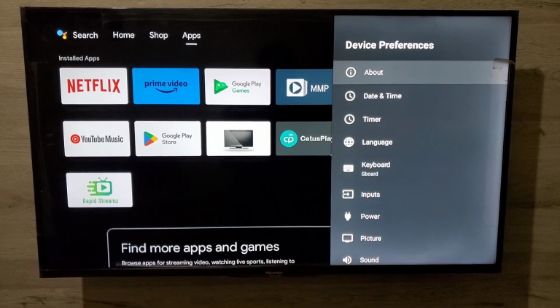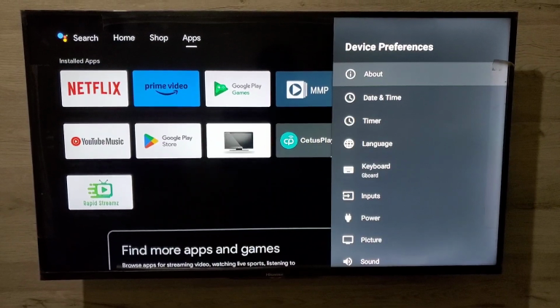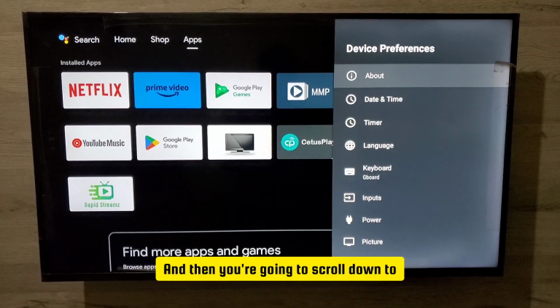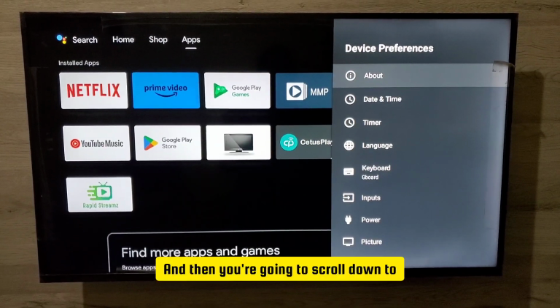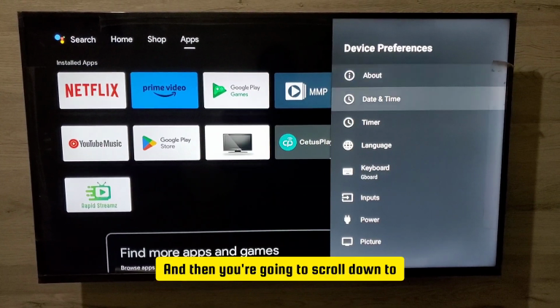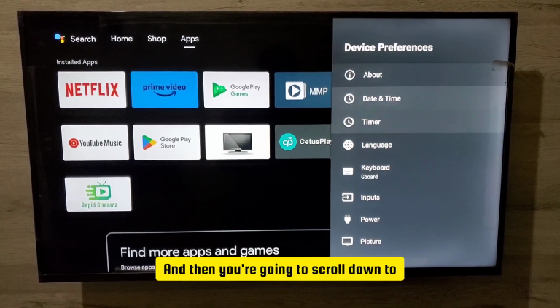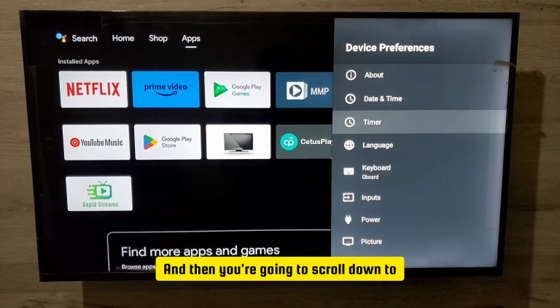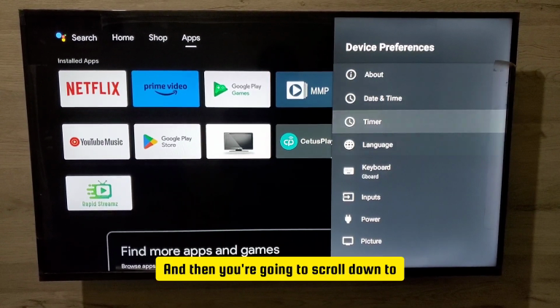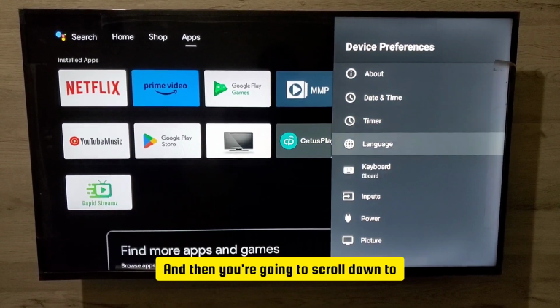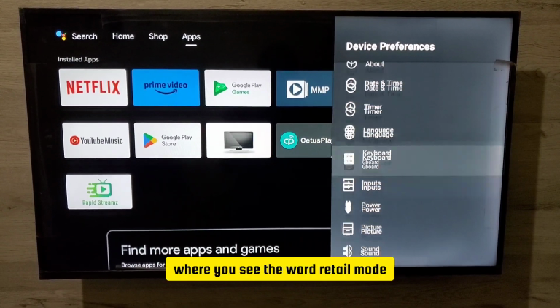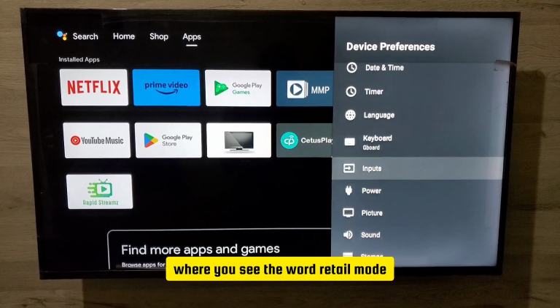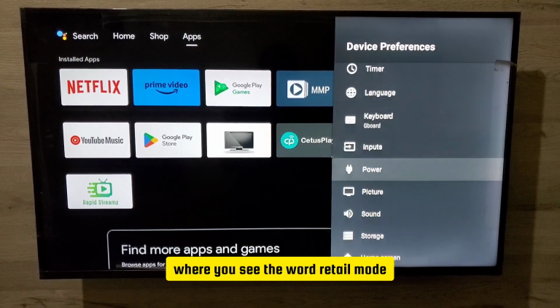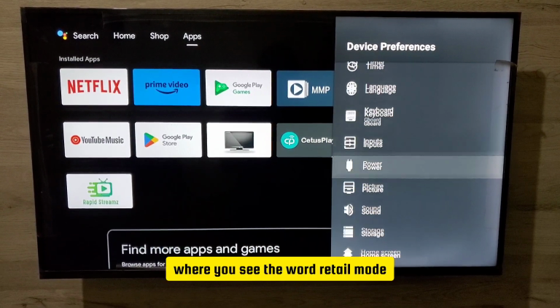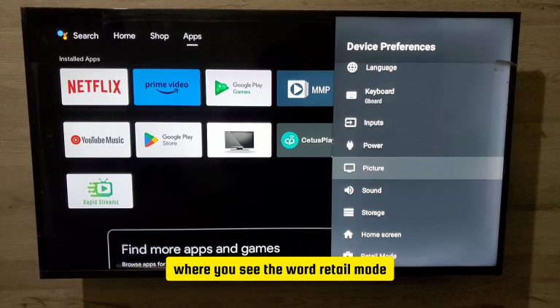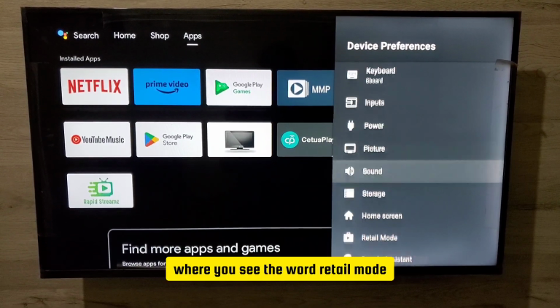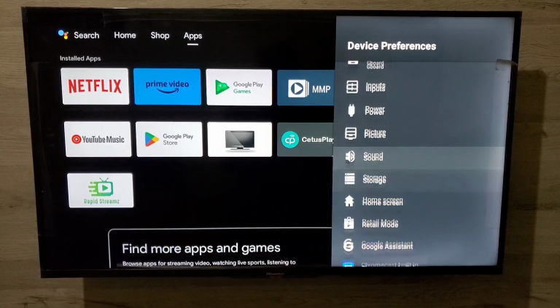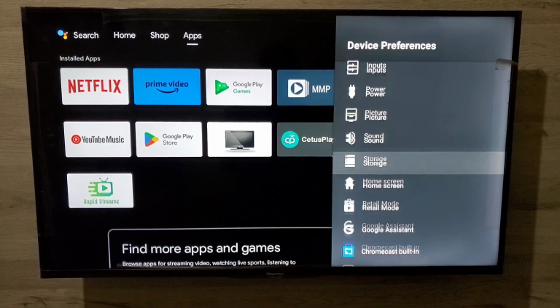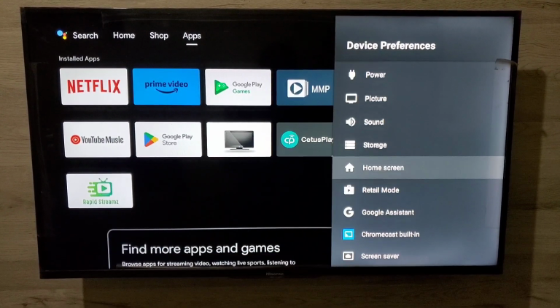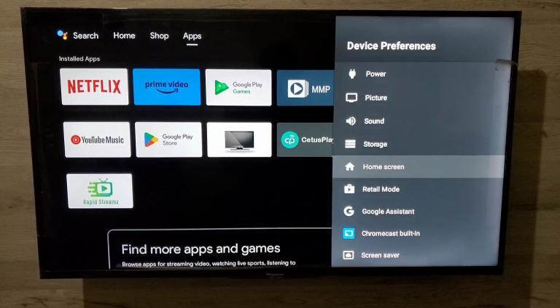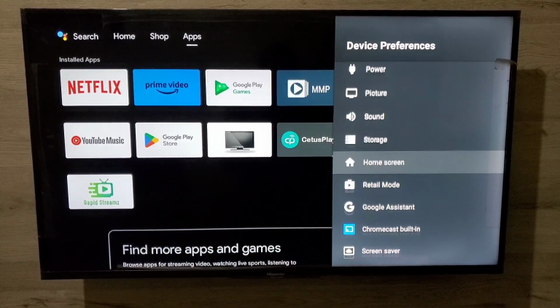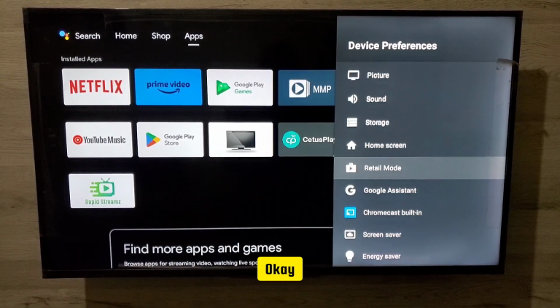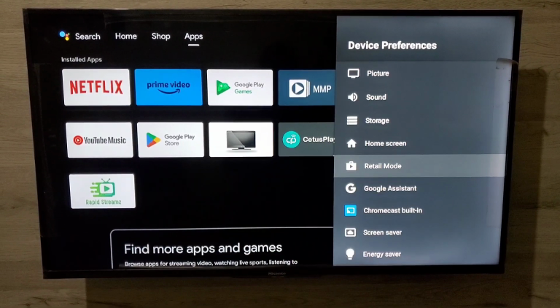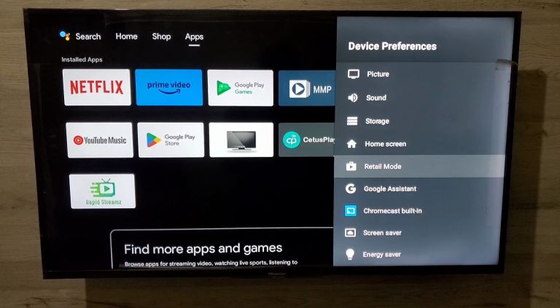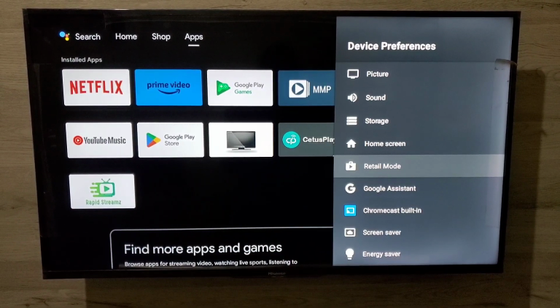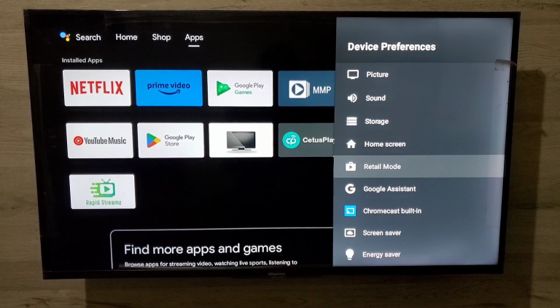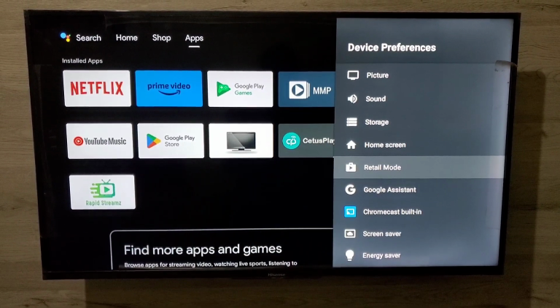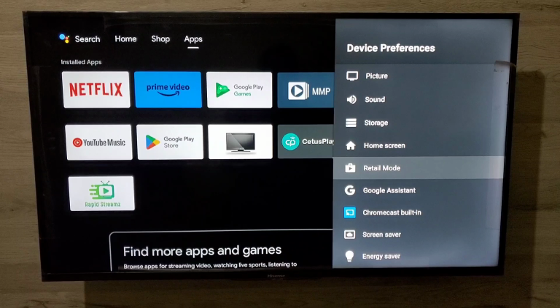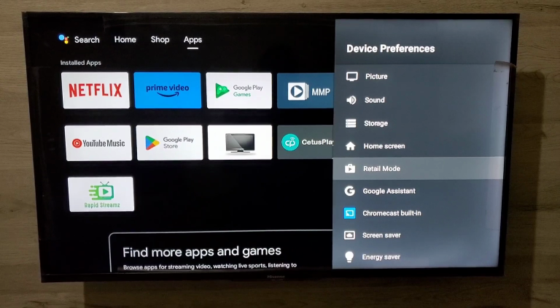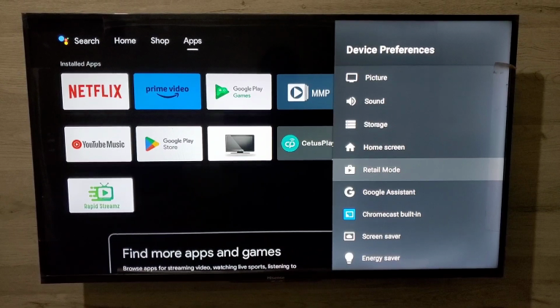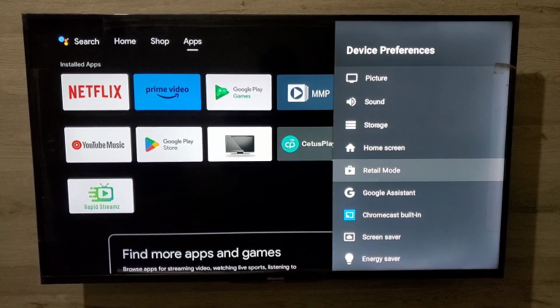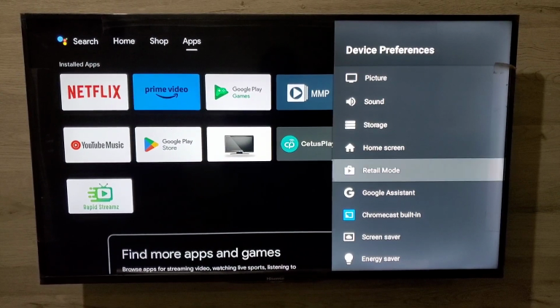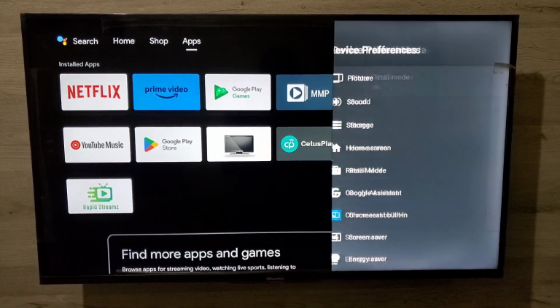Then you're going to scroll down to where you see the word retail mode. Select retail mode and press OK right there.